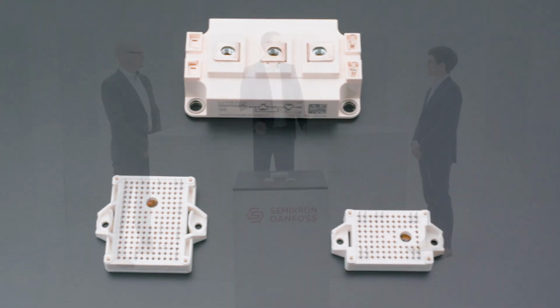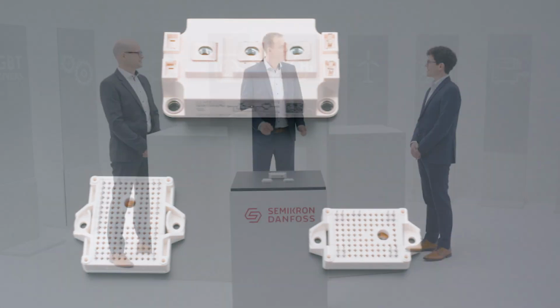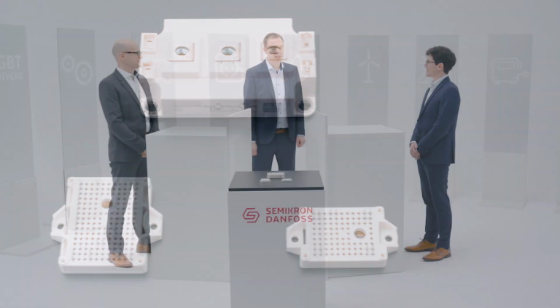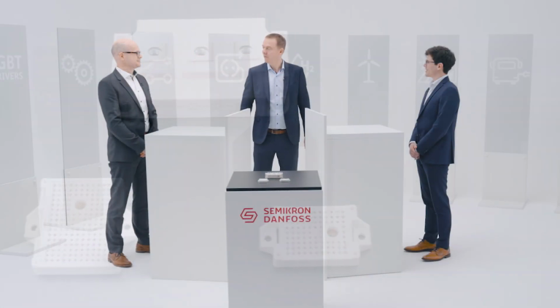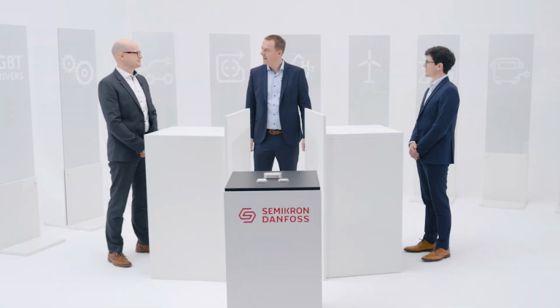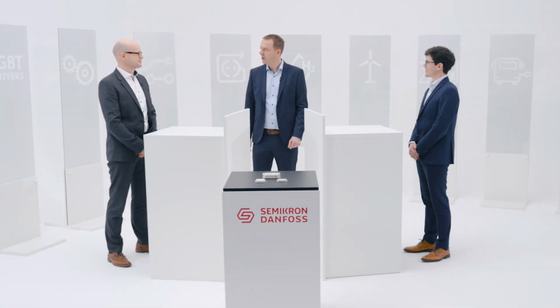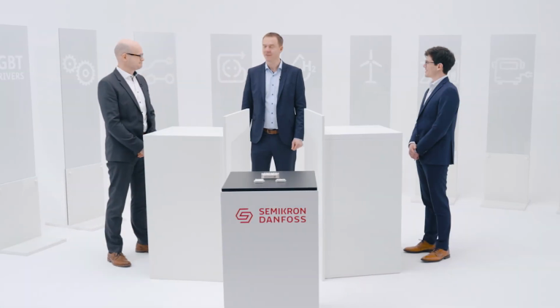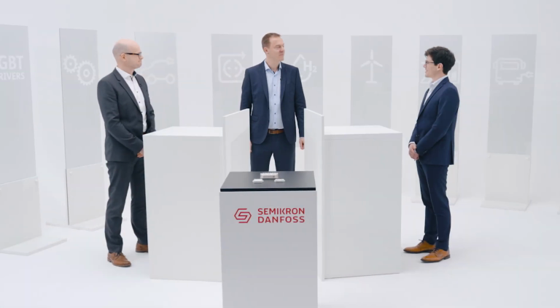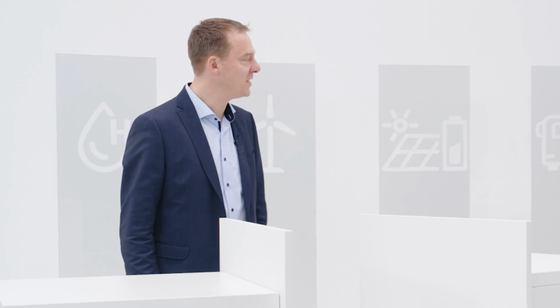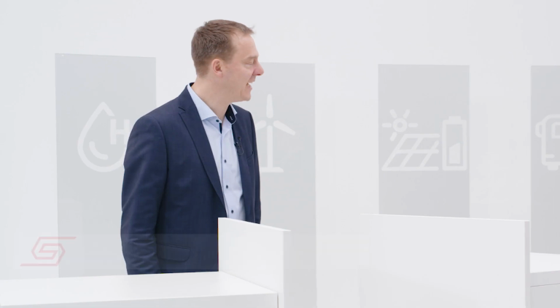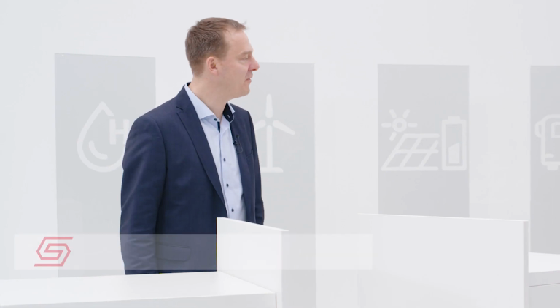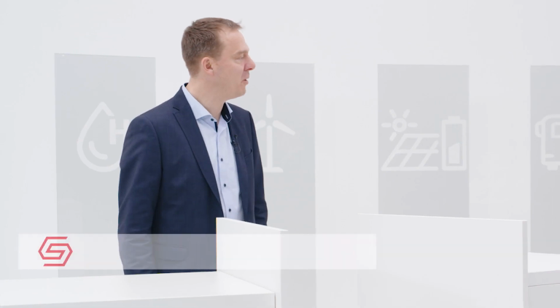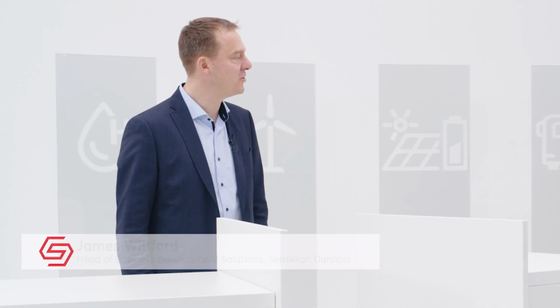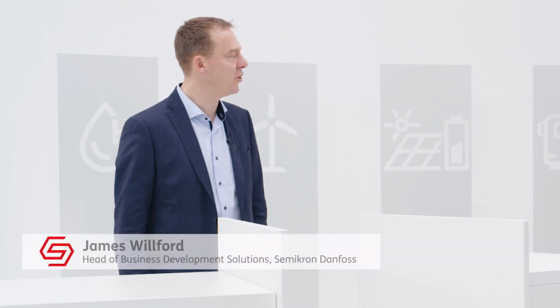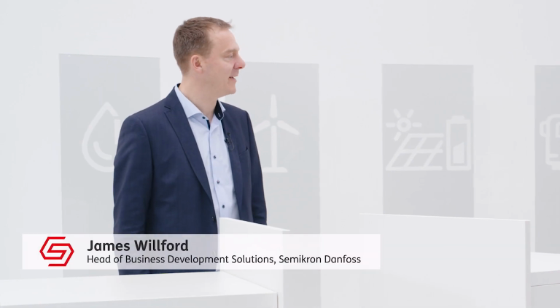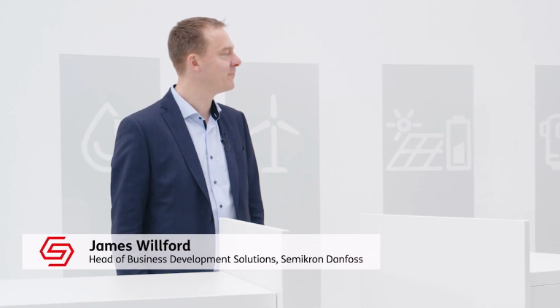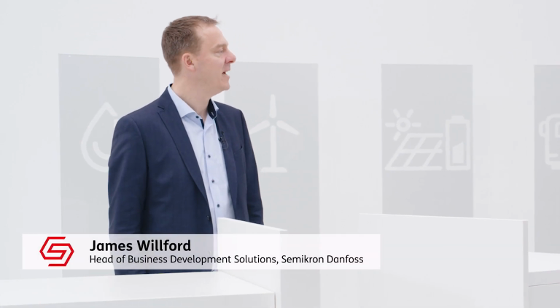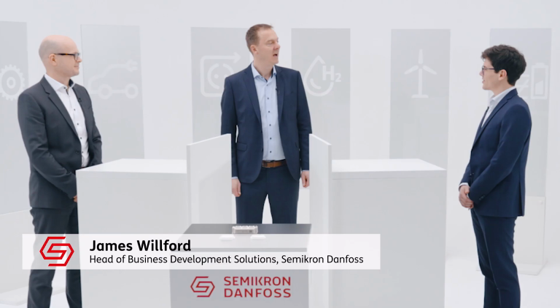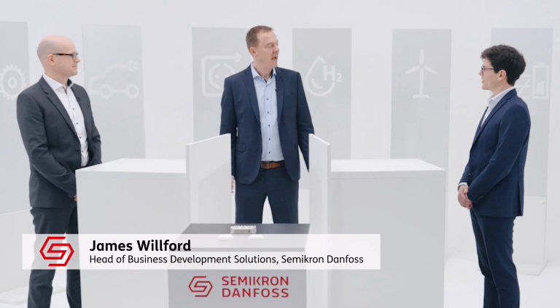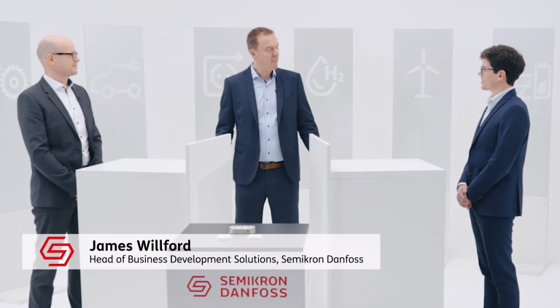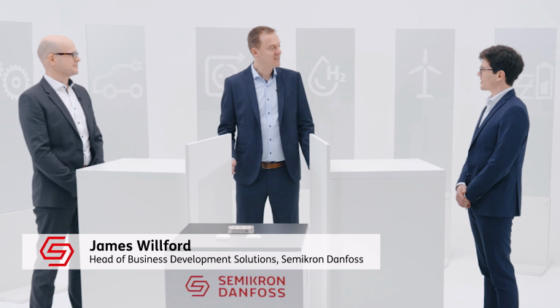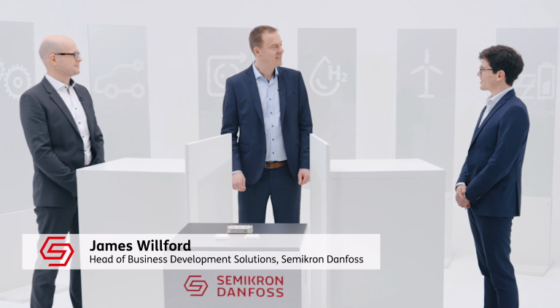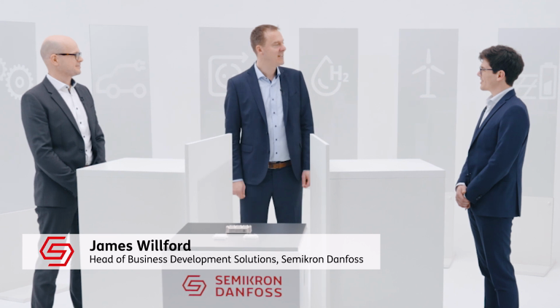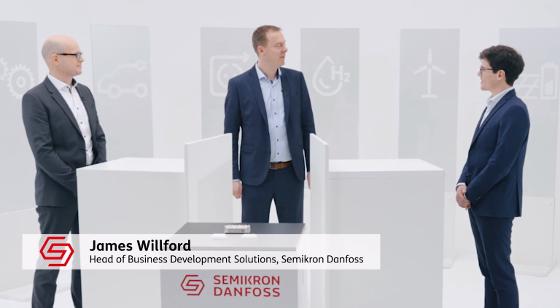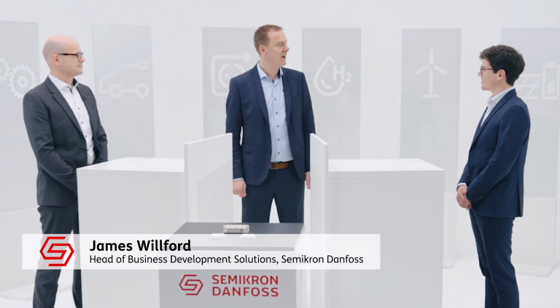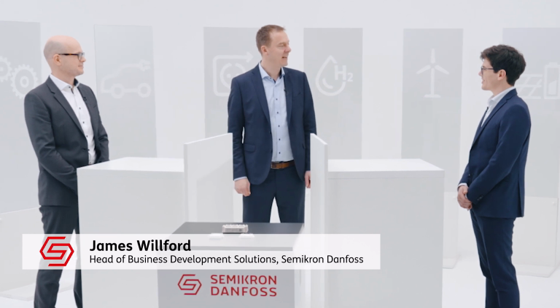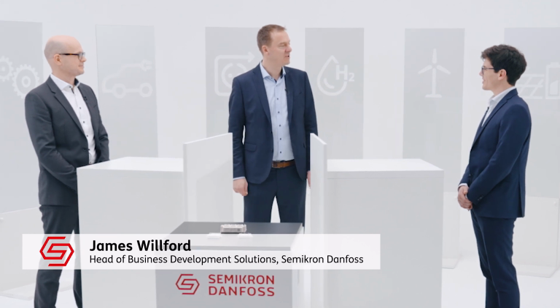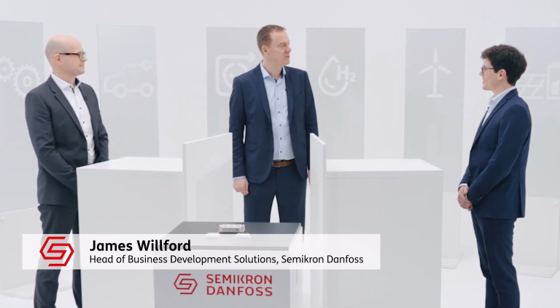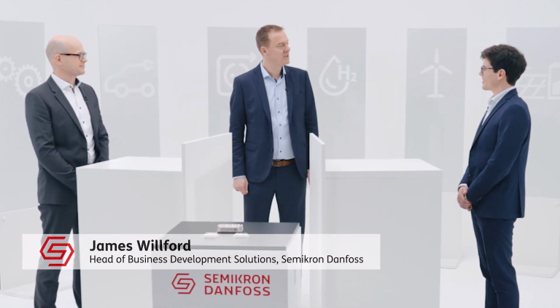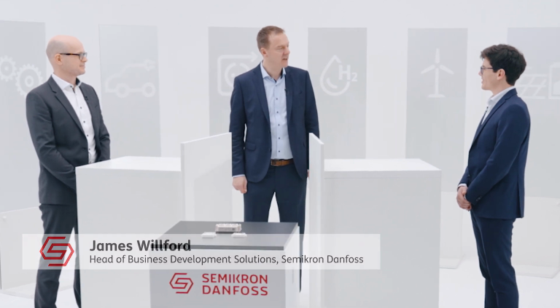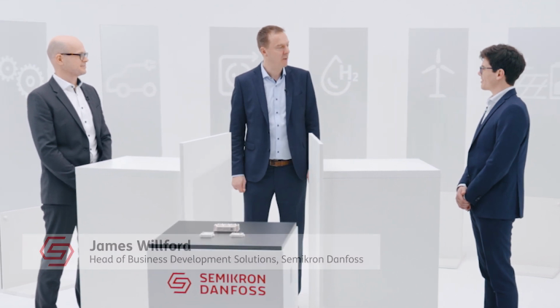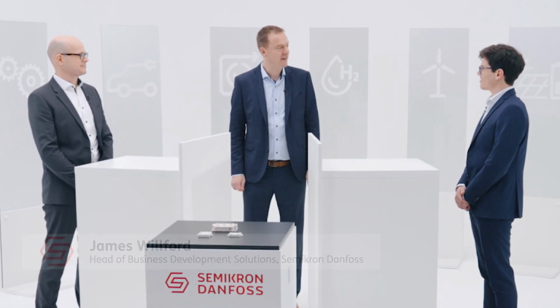Hi Emilio, hi Carsten, thanks for taking a few moments to join me. I'm excited to hear about the latest news in silicon carbide.